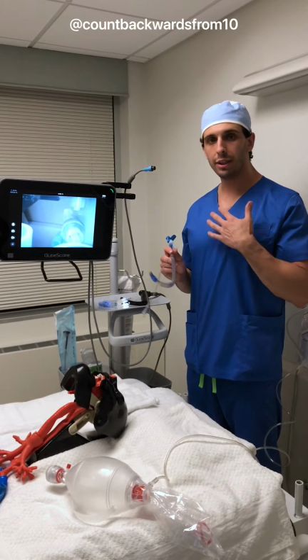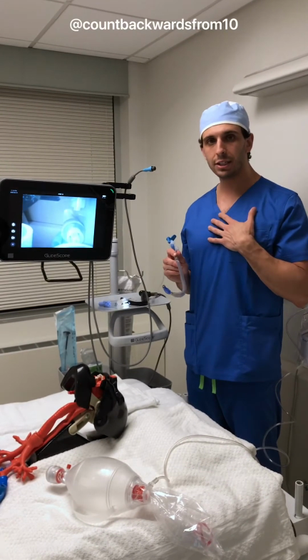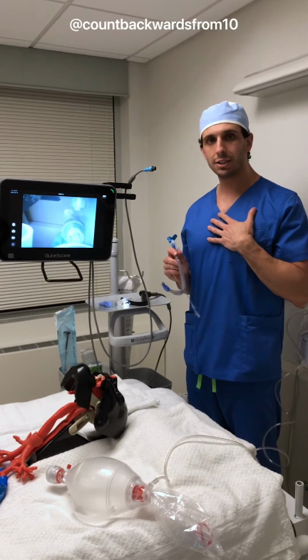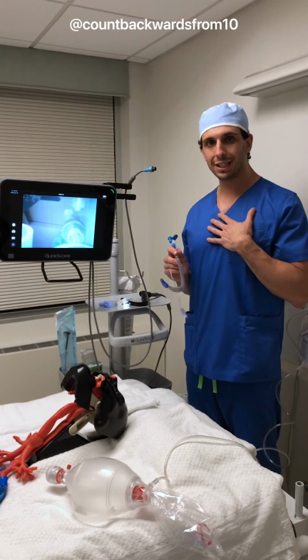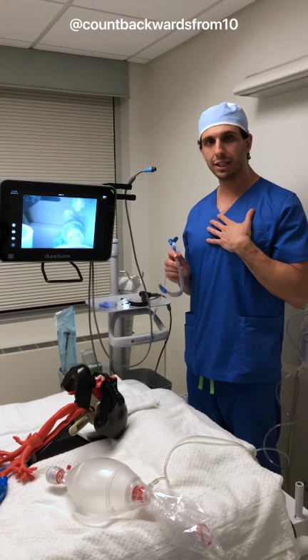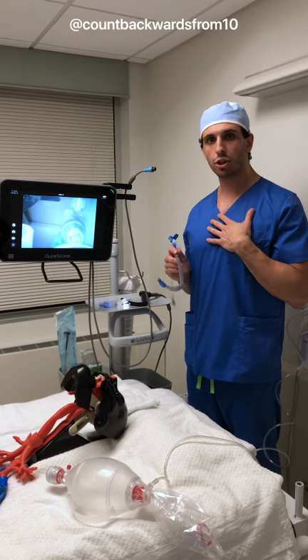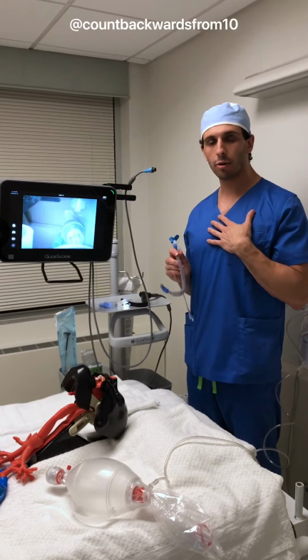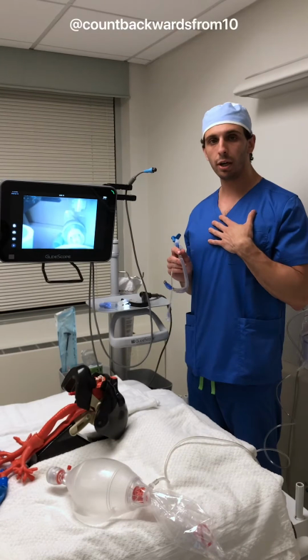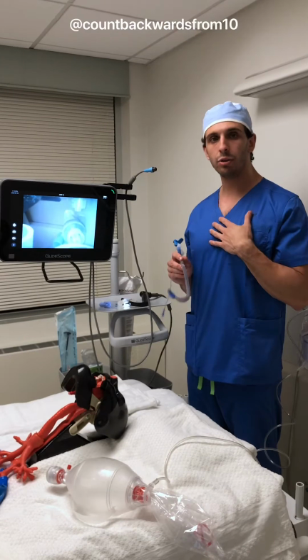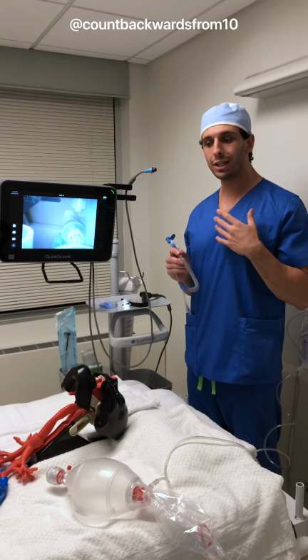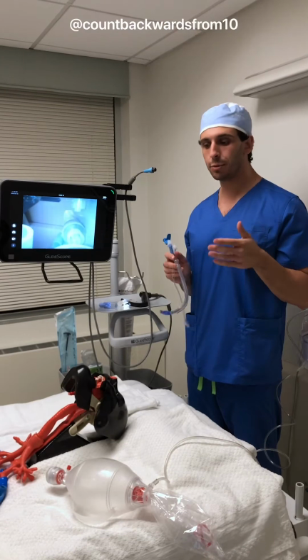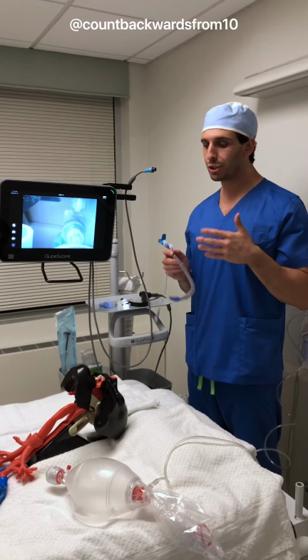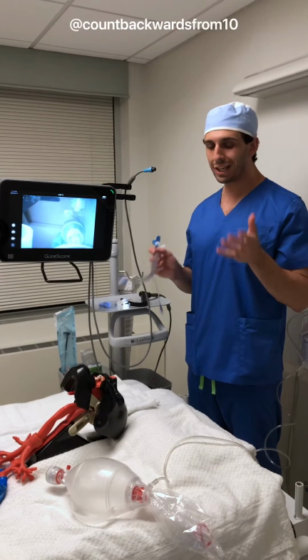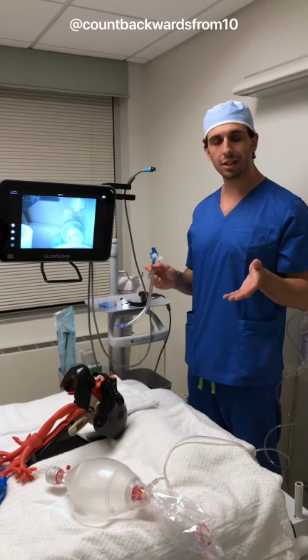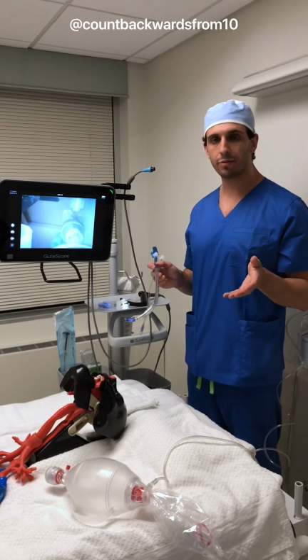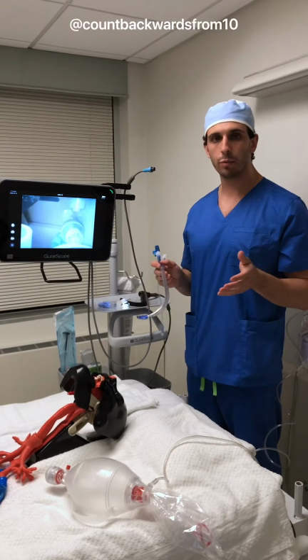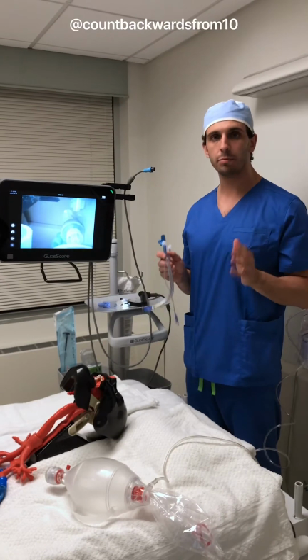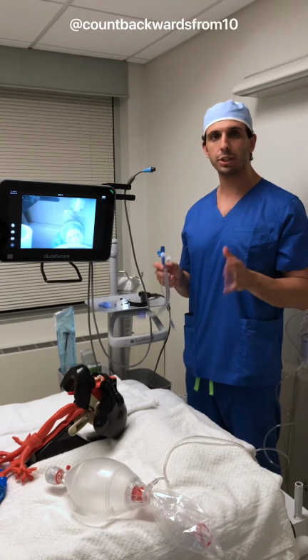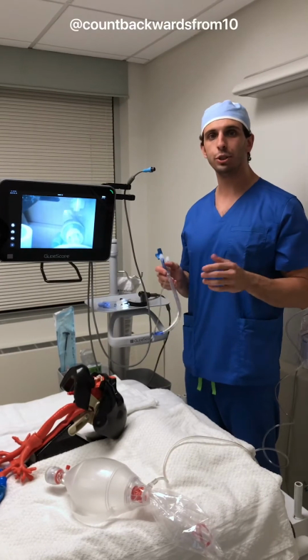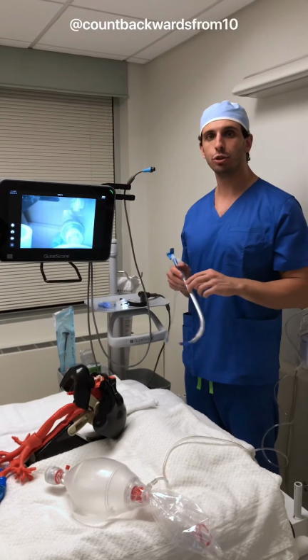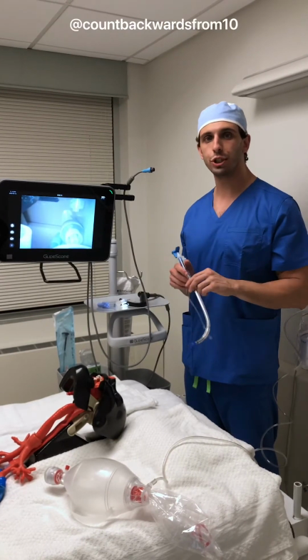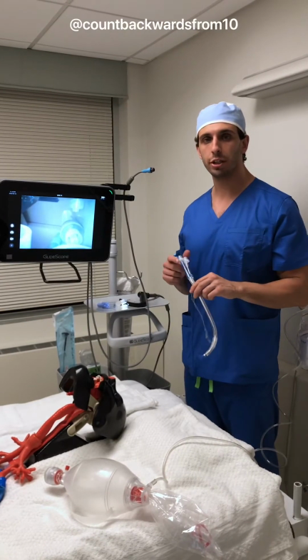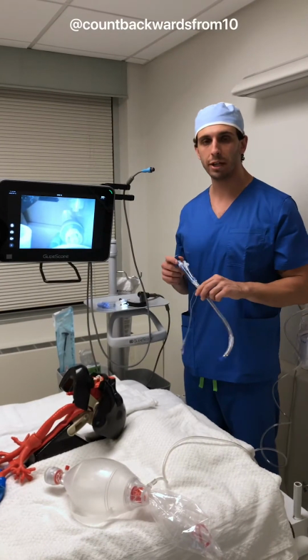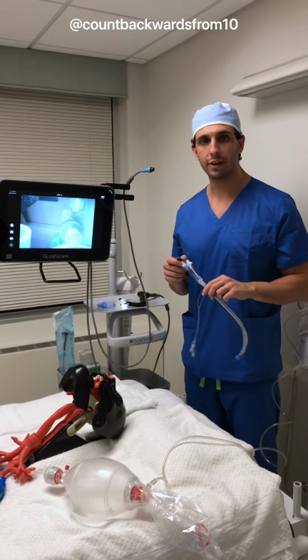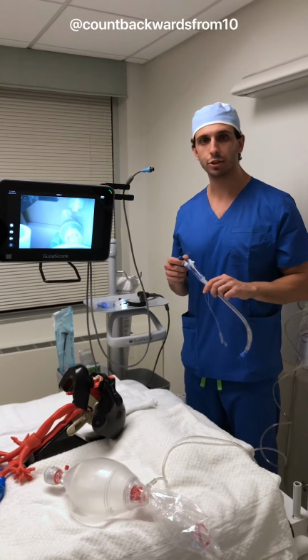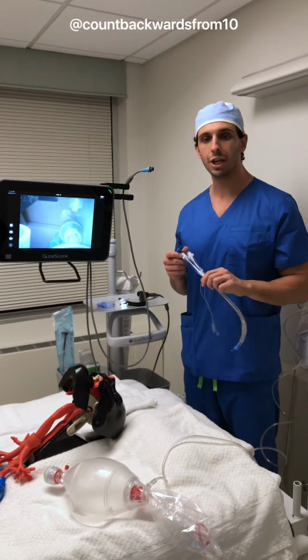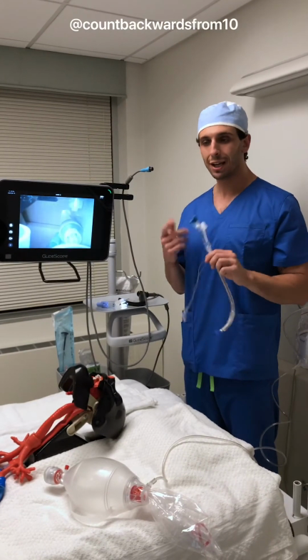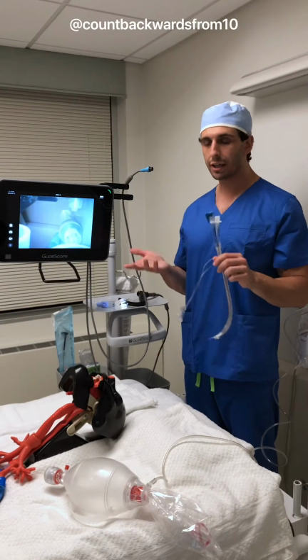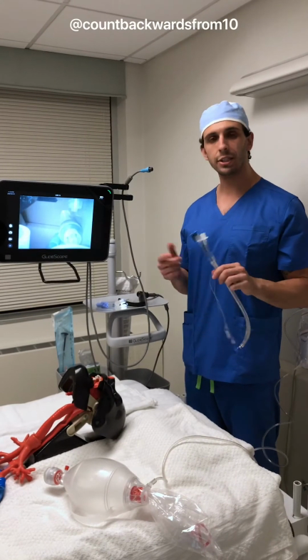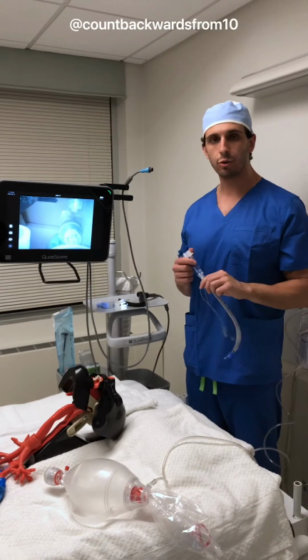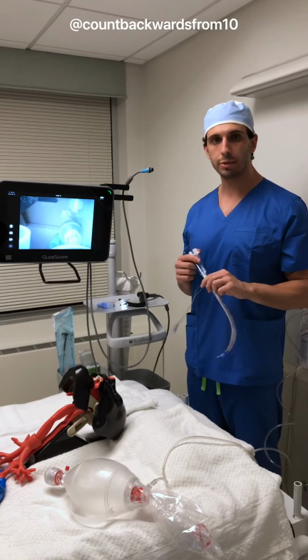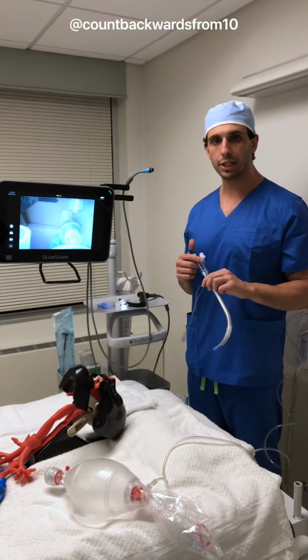These techniques are my own. Anytime you use any type of equipment, please be sure to check the manufacturer's guidelines and recommendations.